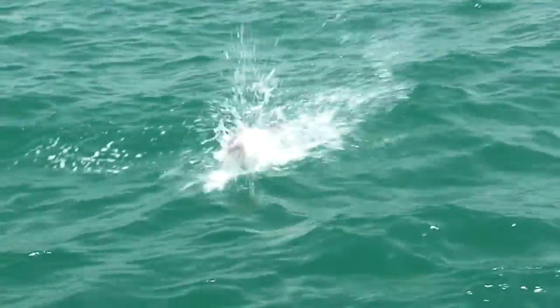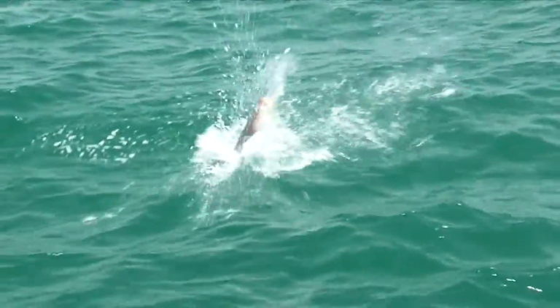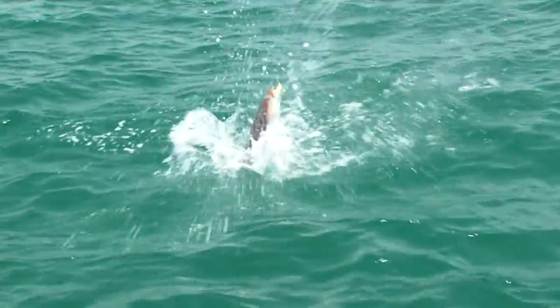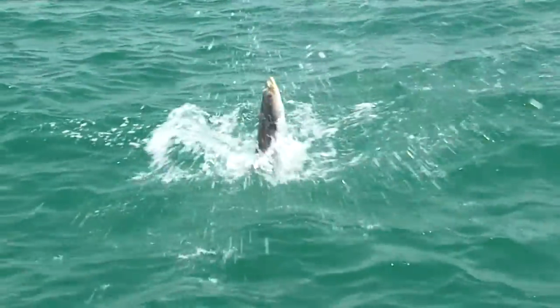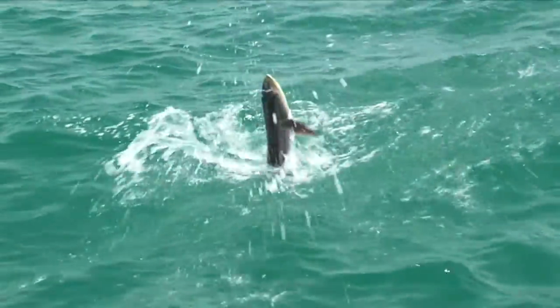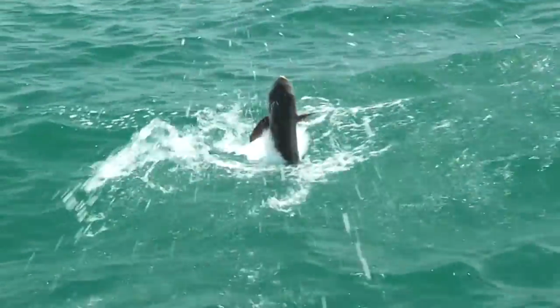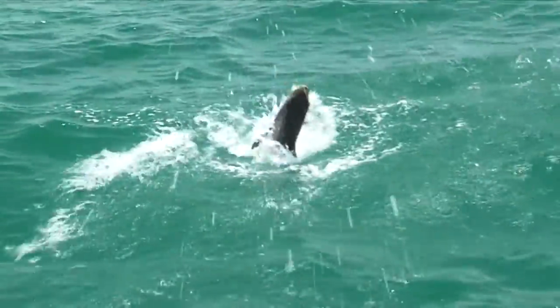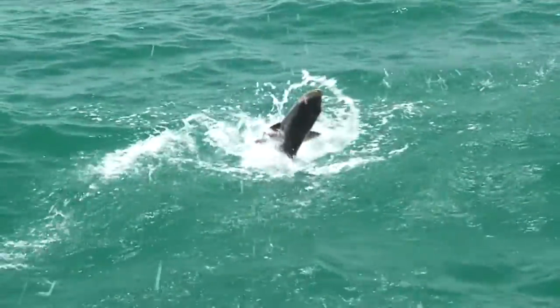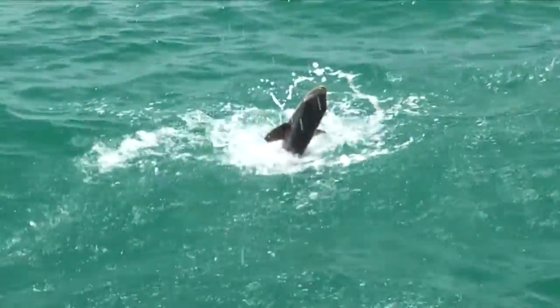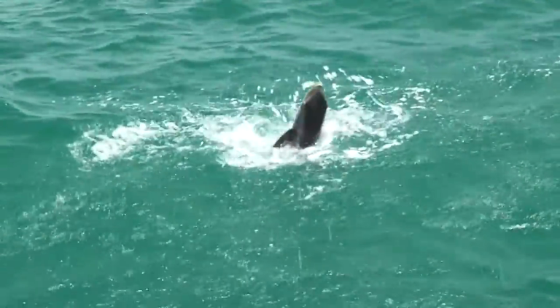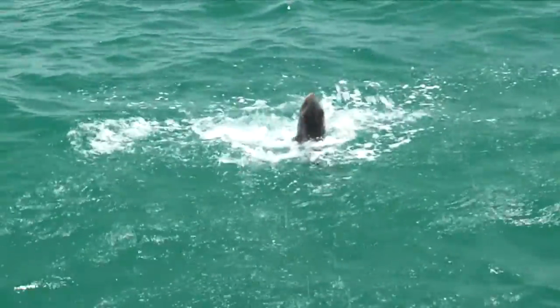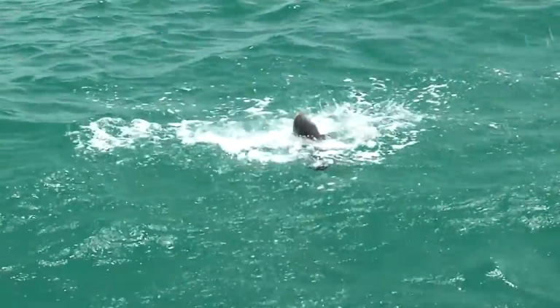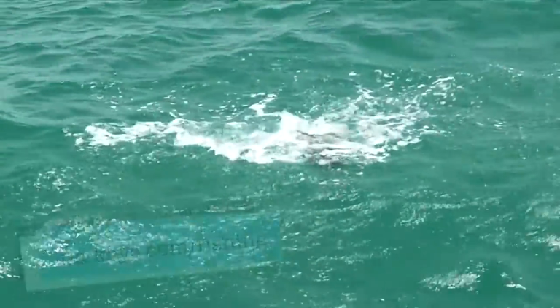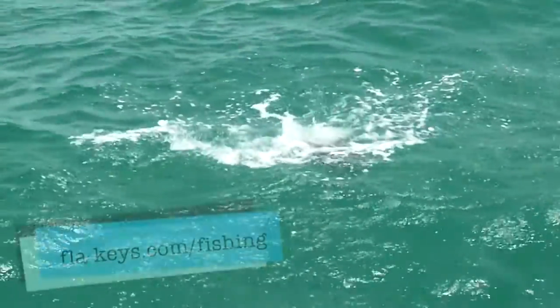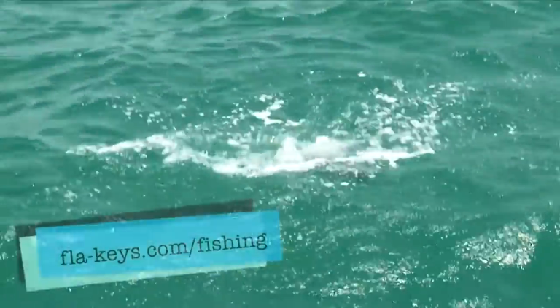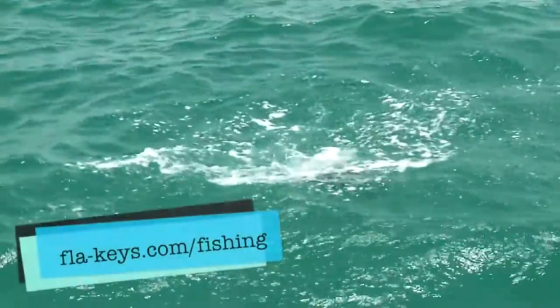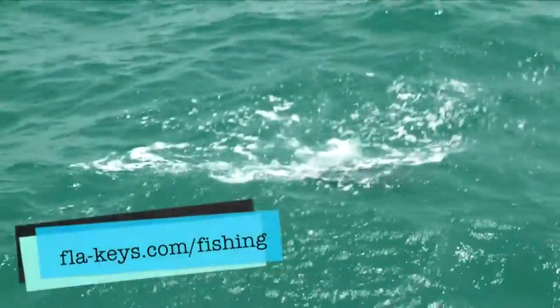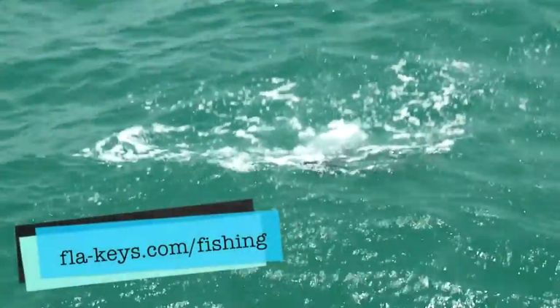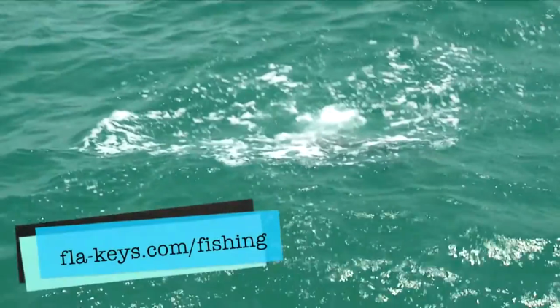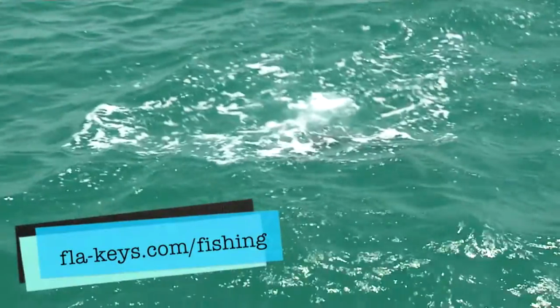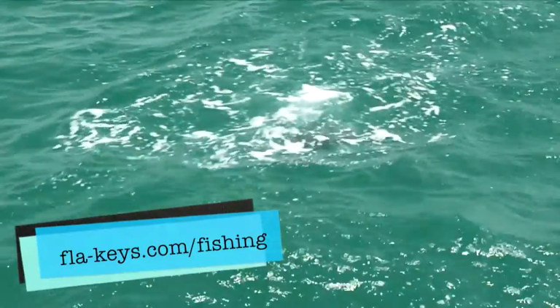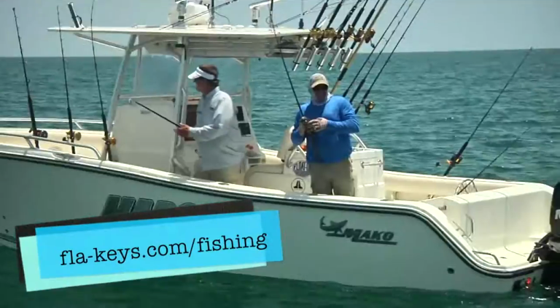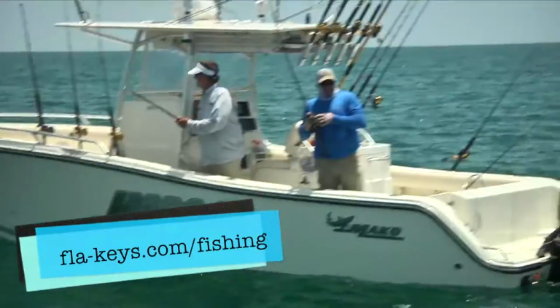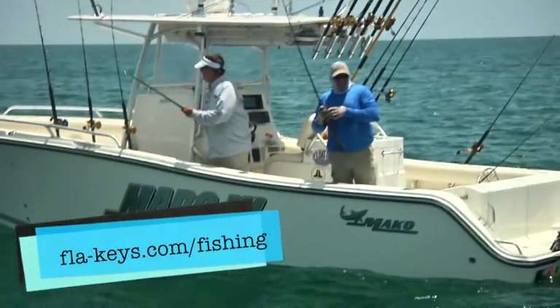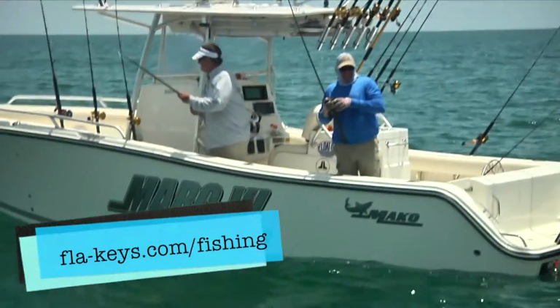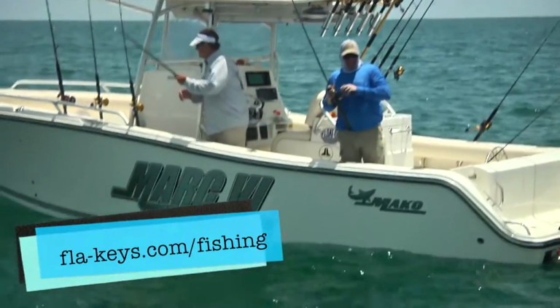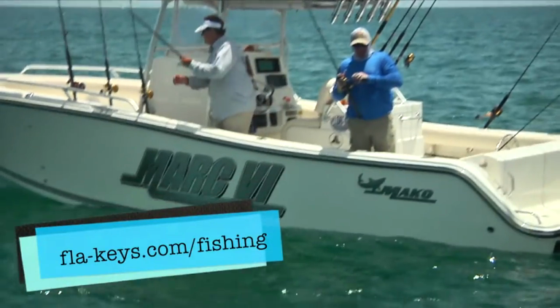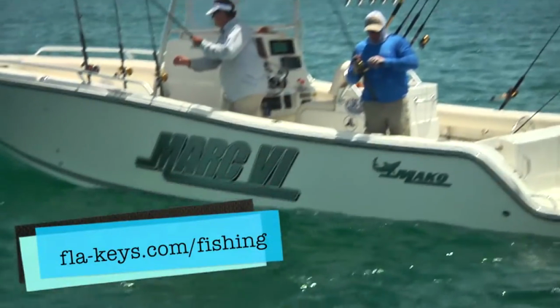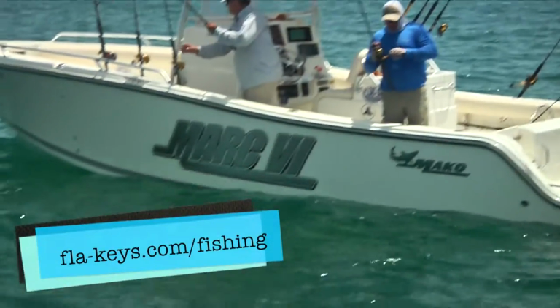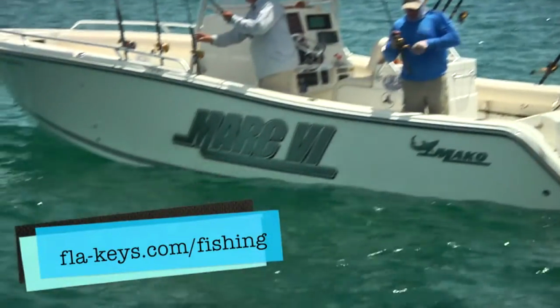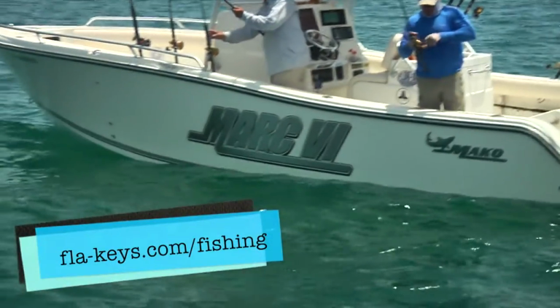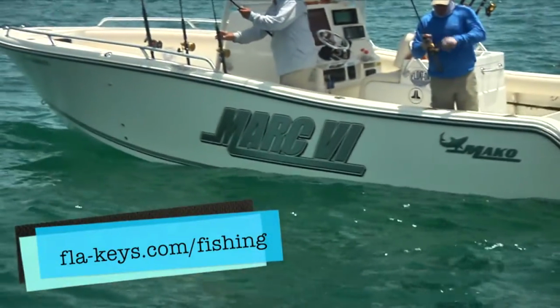Want more details on catching Cobia? Visit FLAKeys.com/fishing.